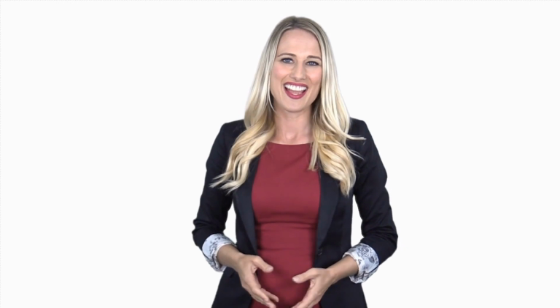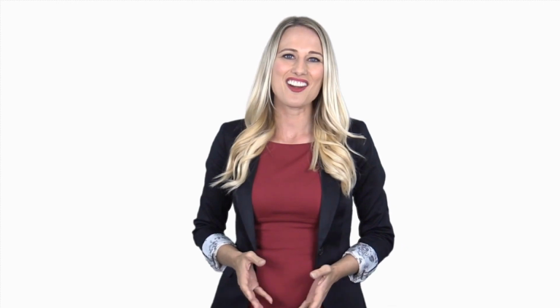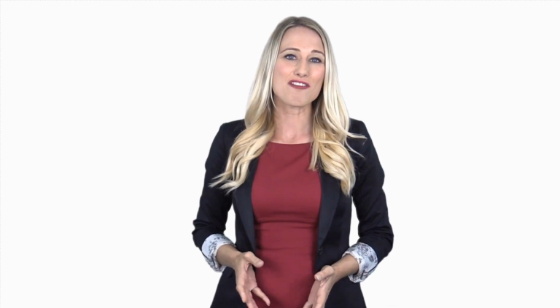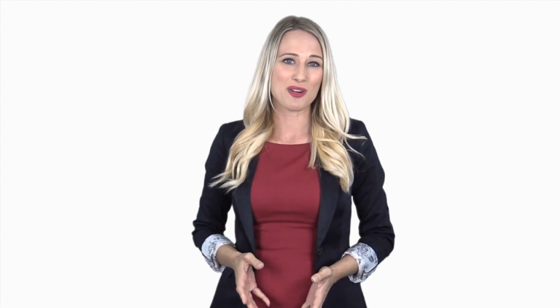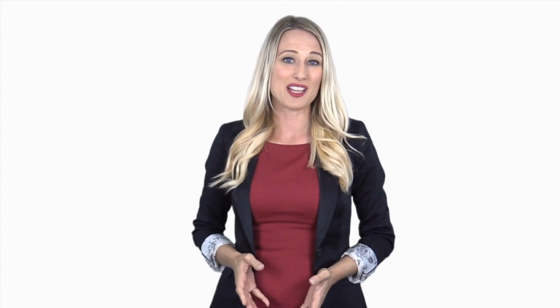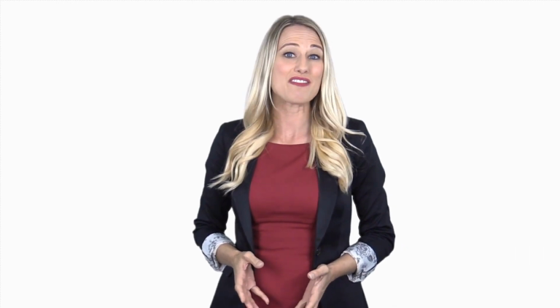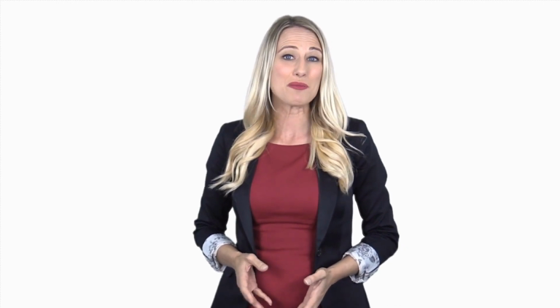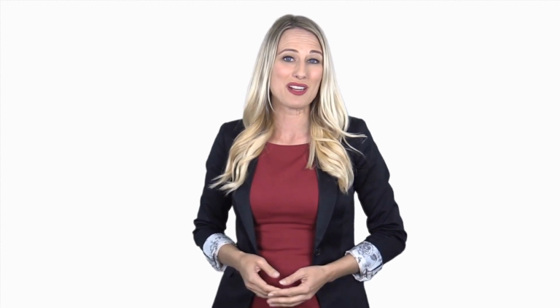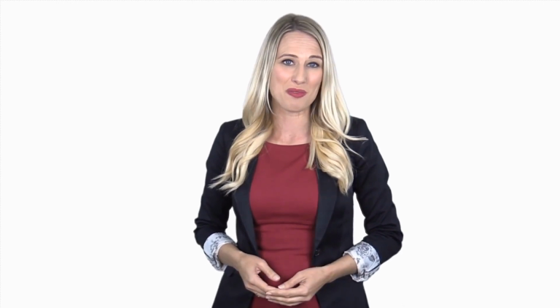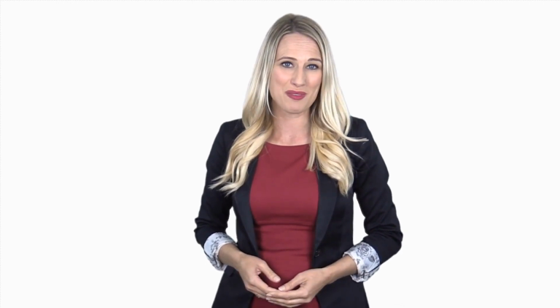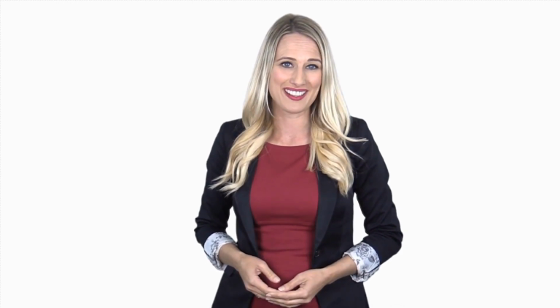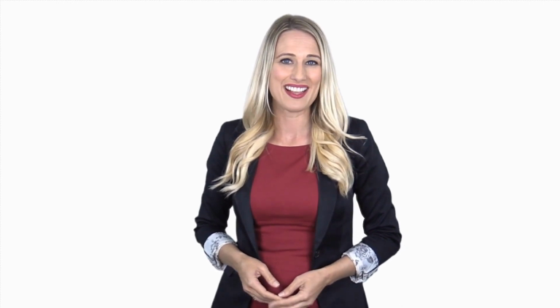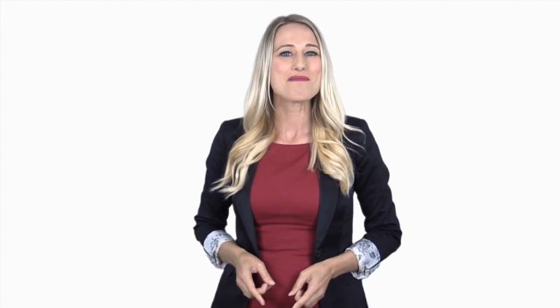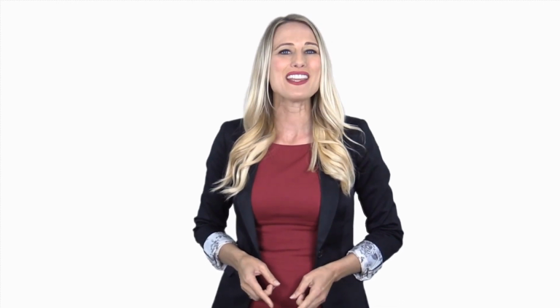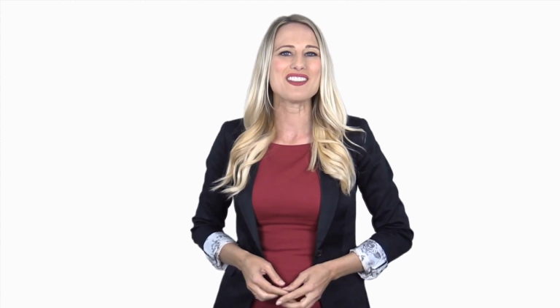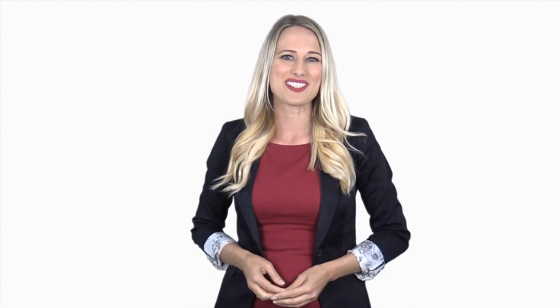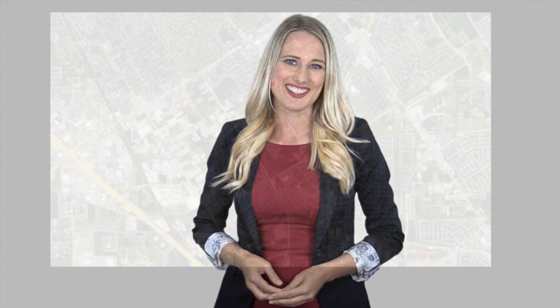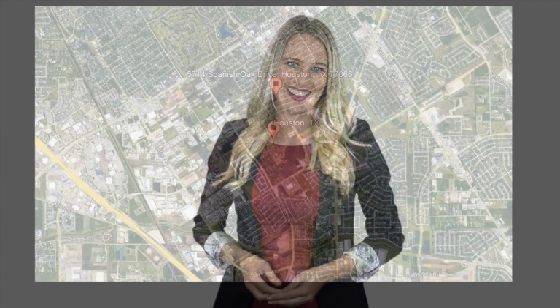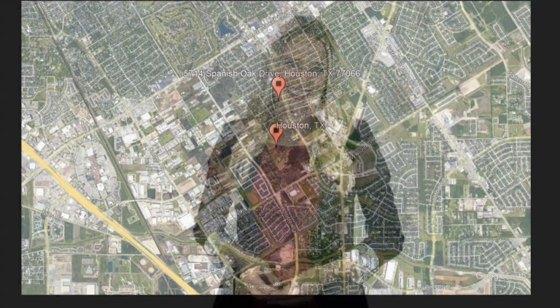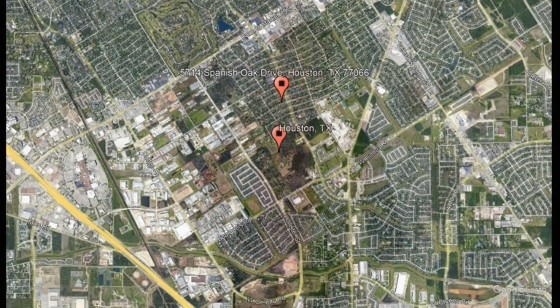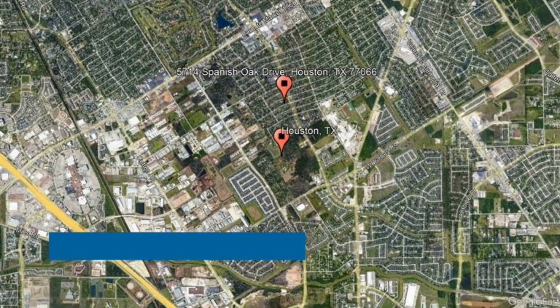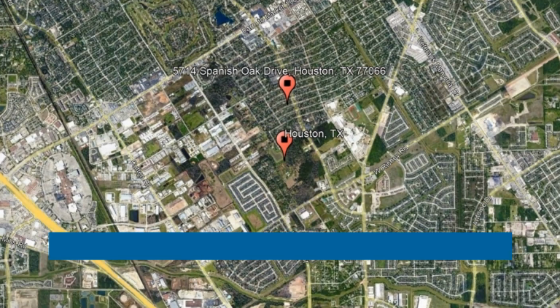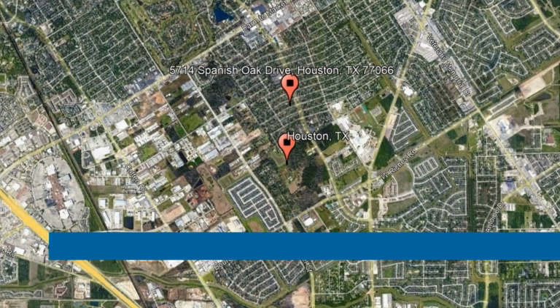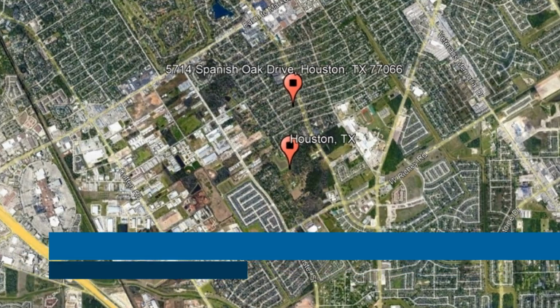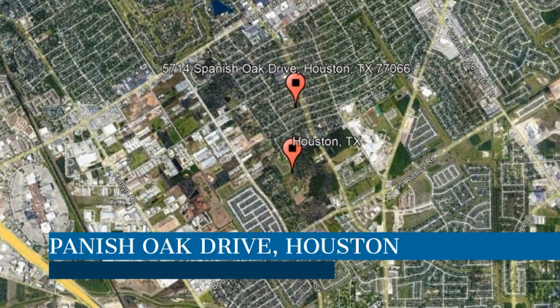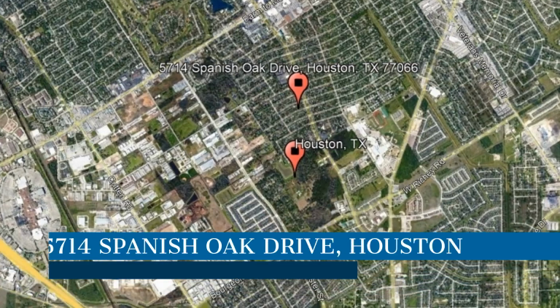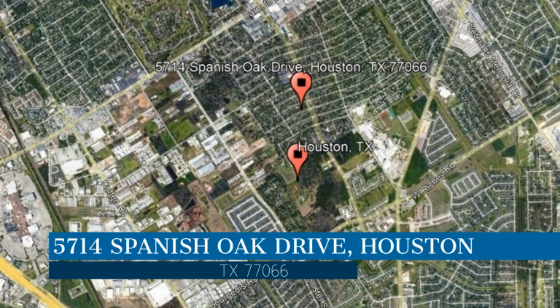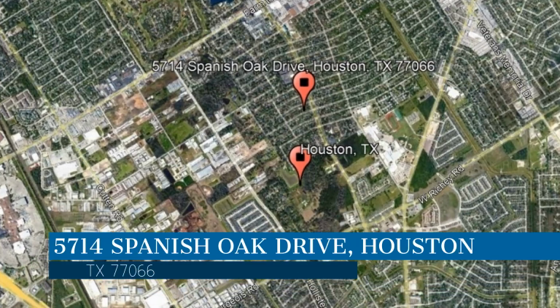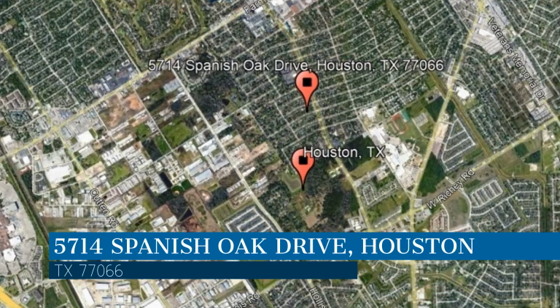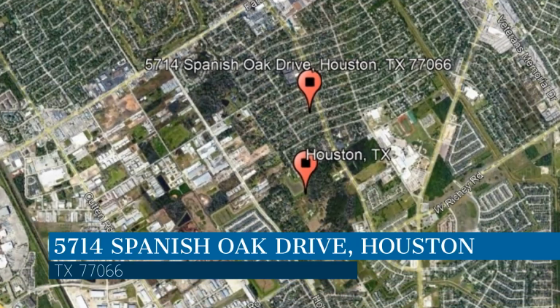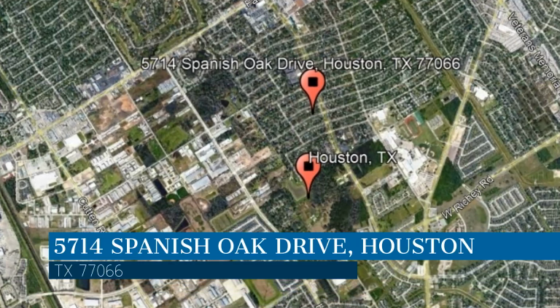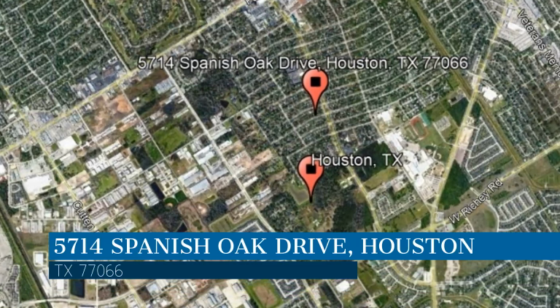Here are photos of an available rental property. Make it yours today. This property is located at the address on your screen.